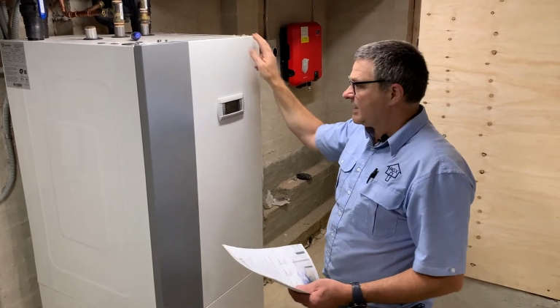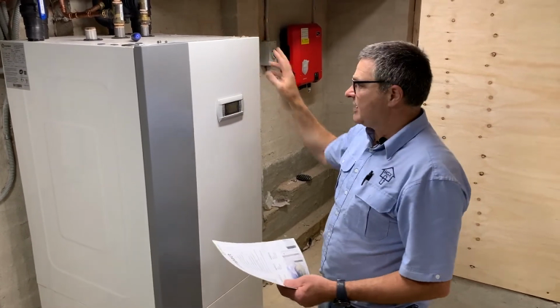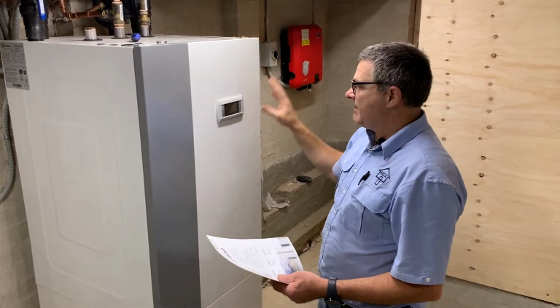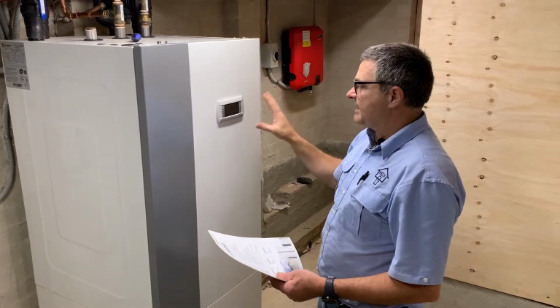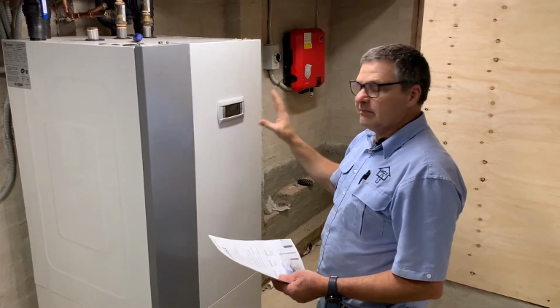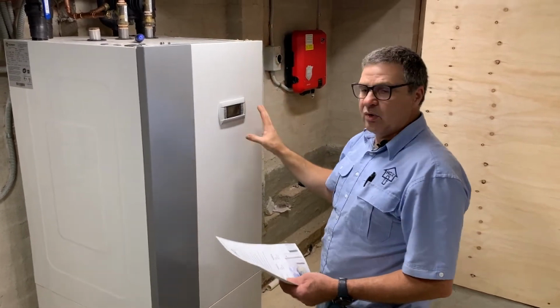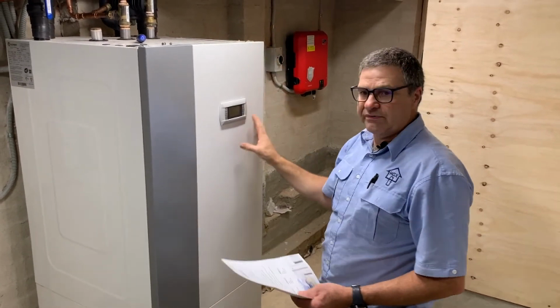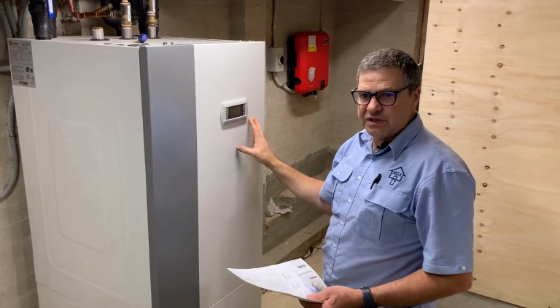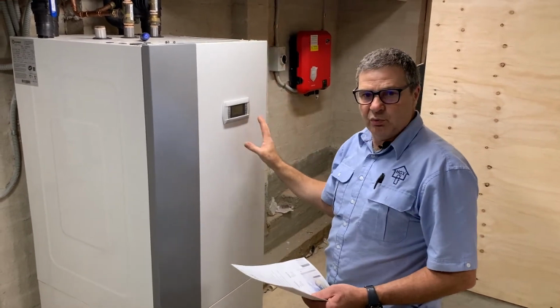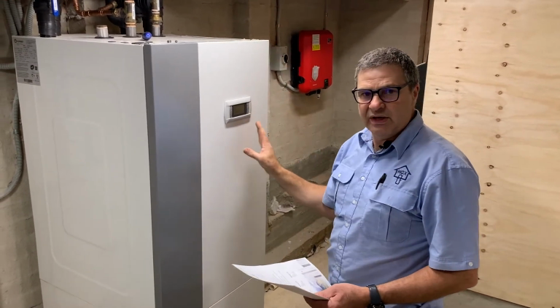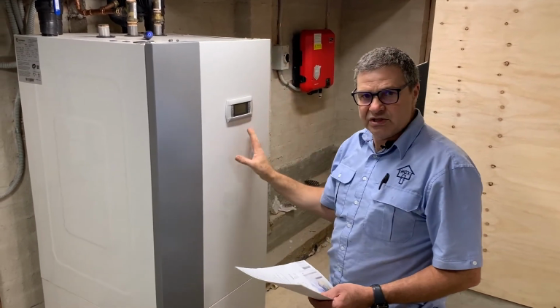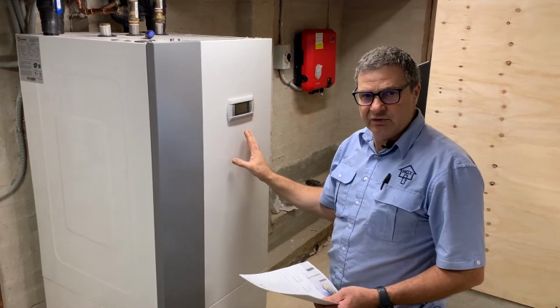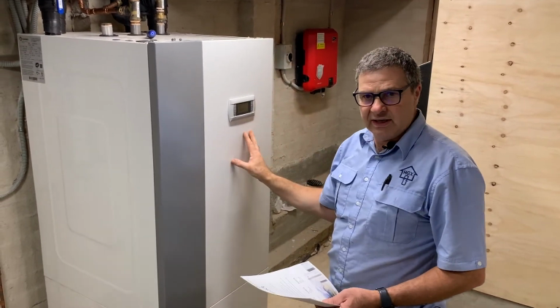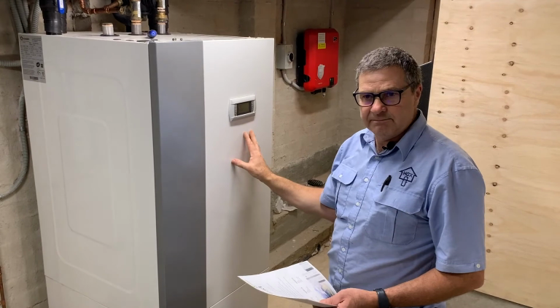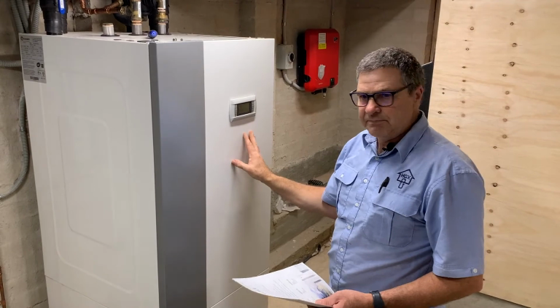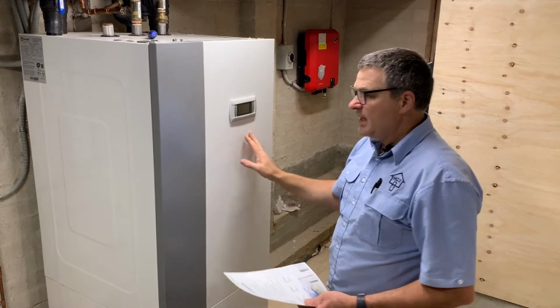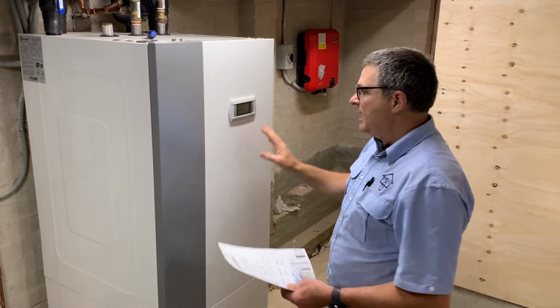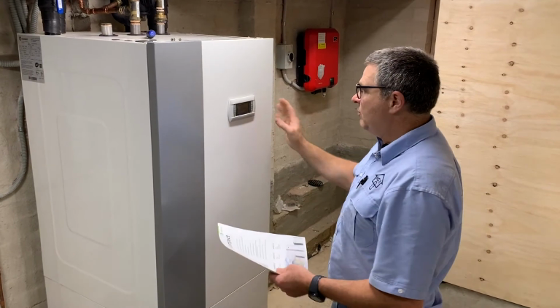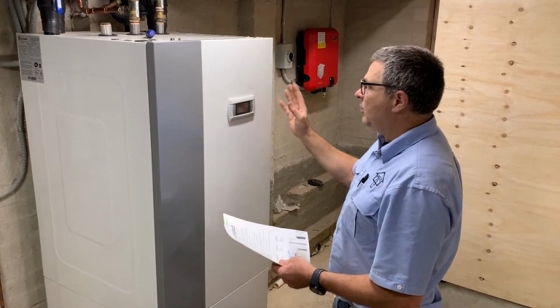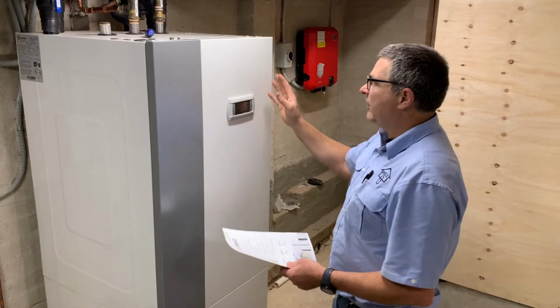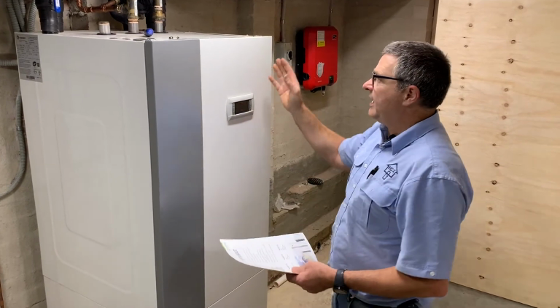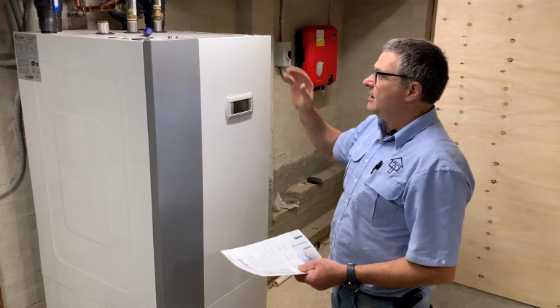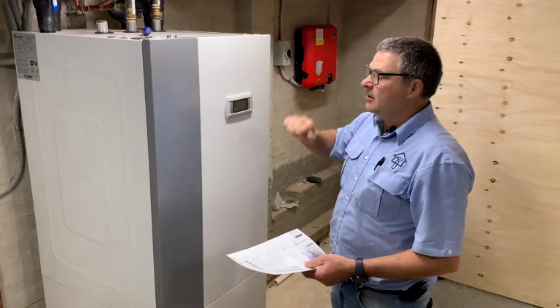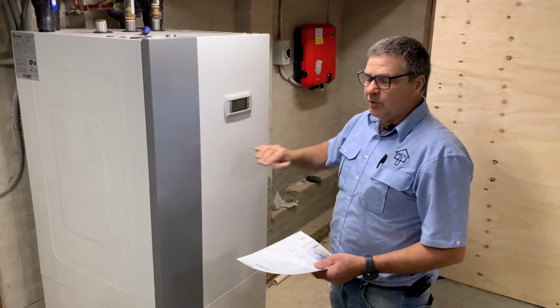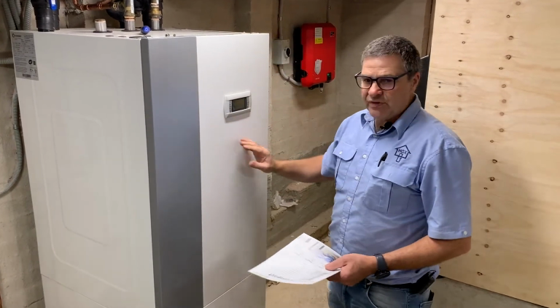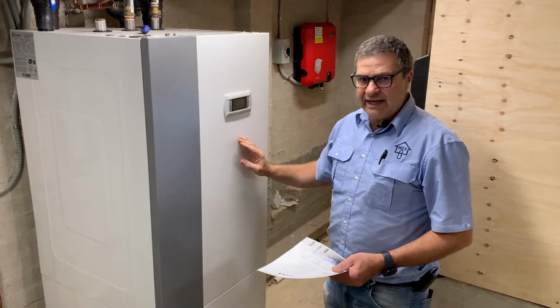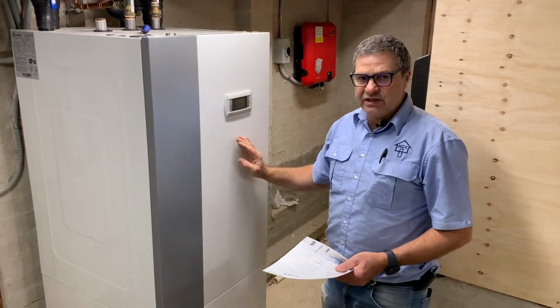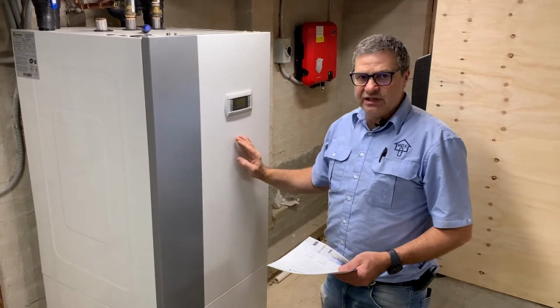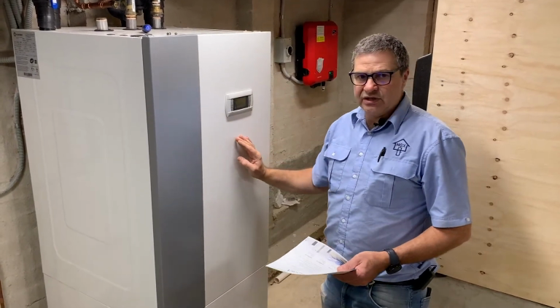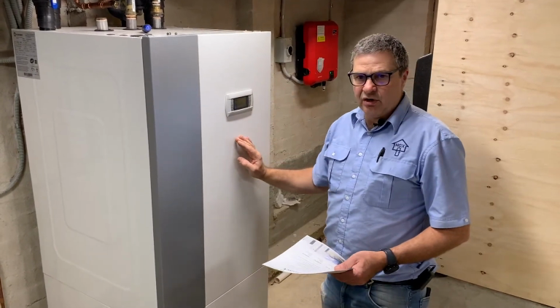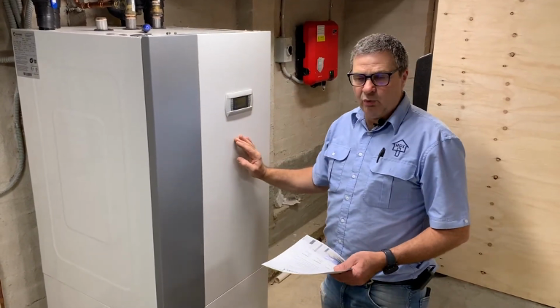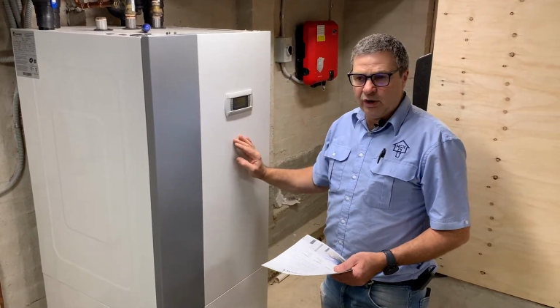And from that it will also be producing hot water at the same time. It actually makes it more efficient when it's doing that. It will then put that energy into the hot water.